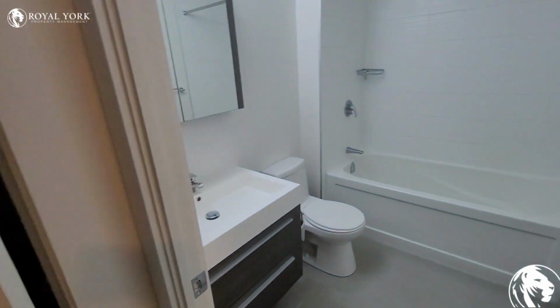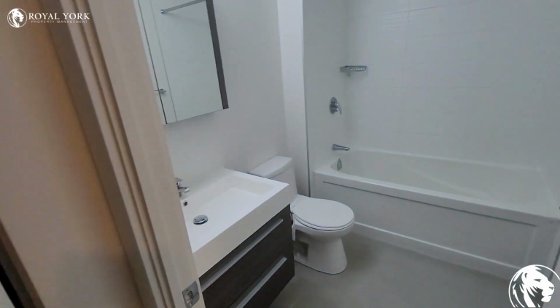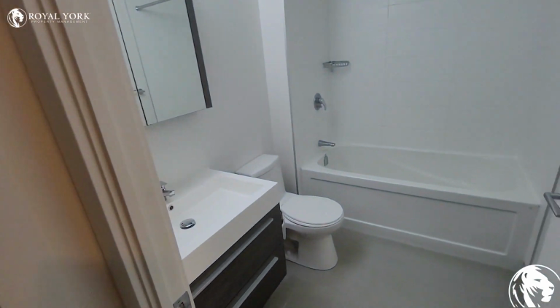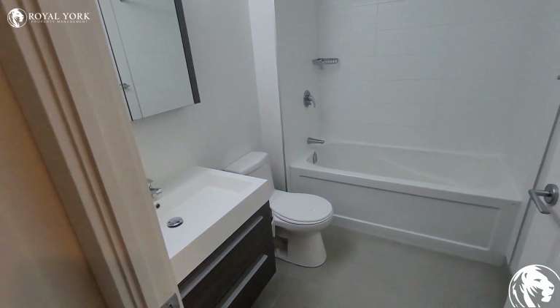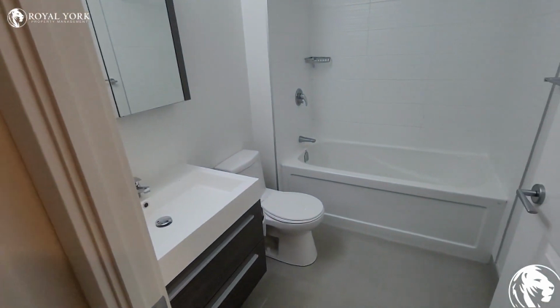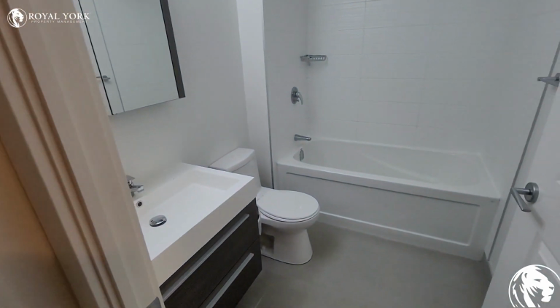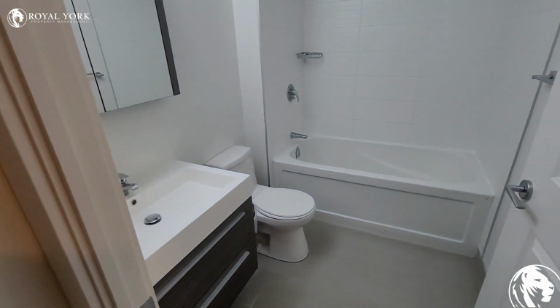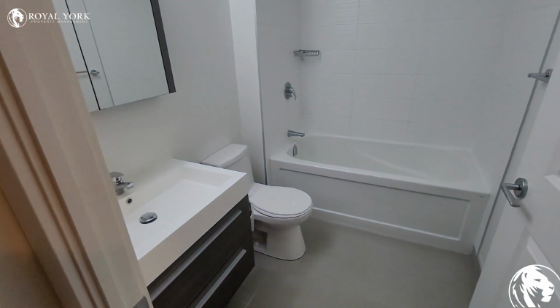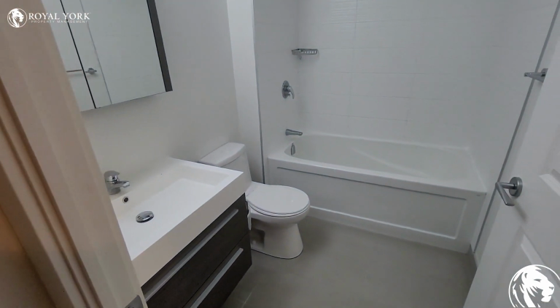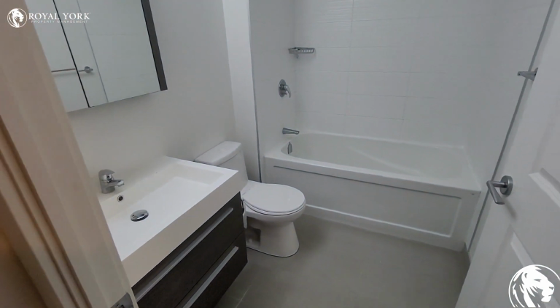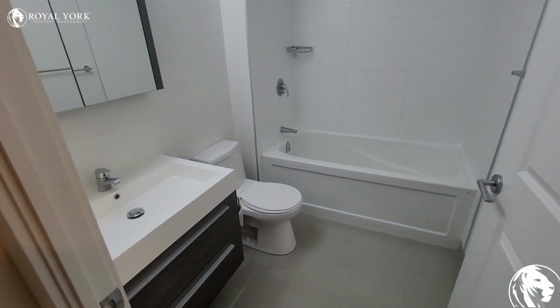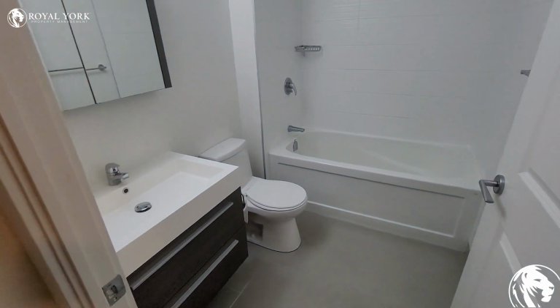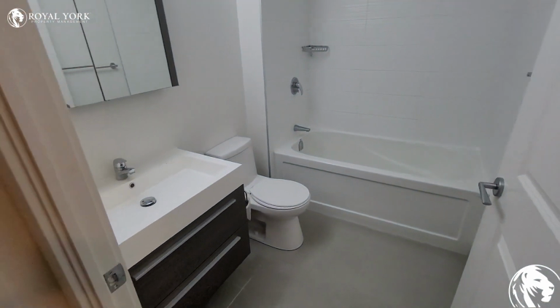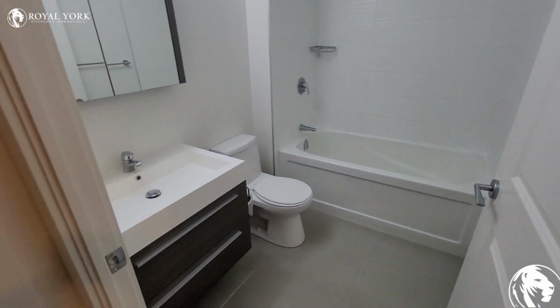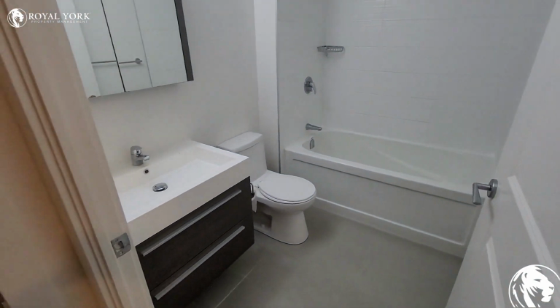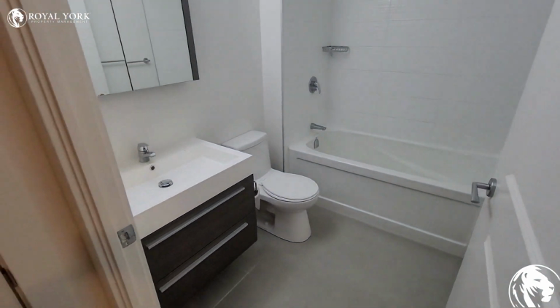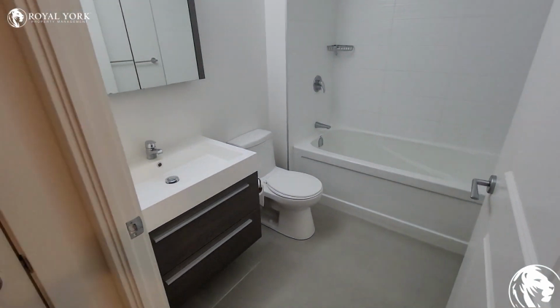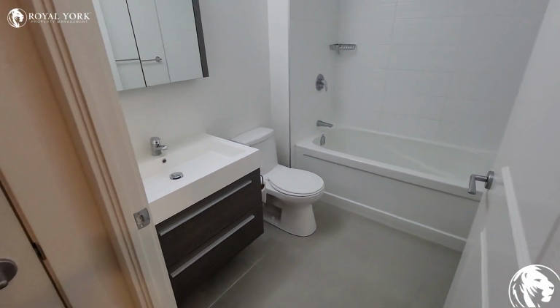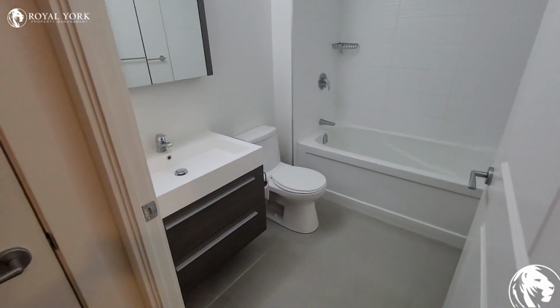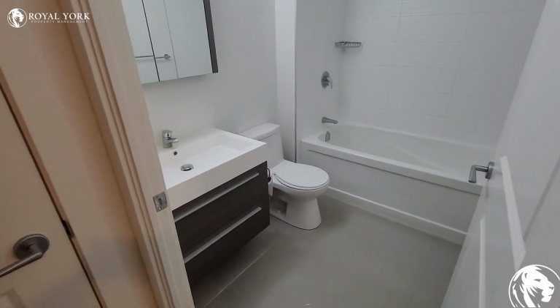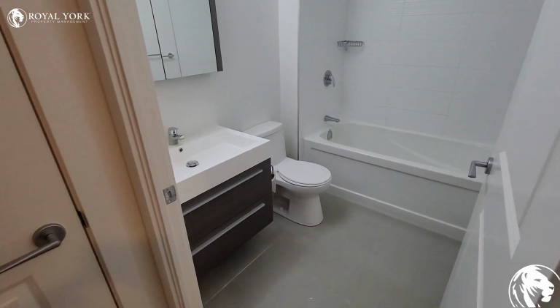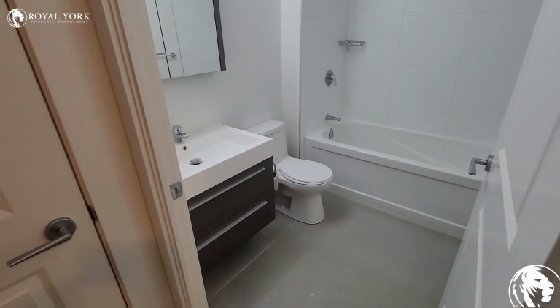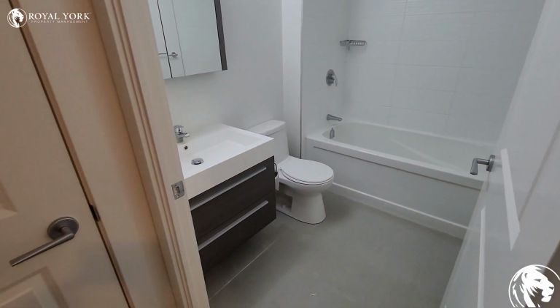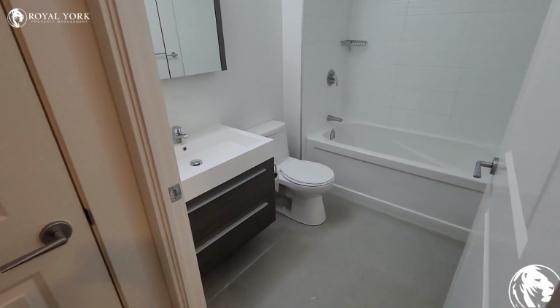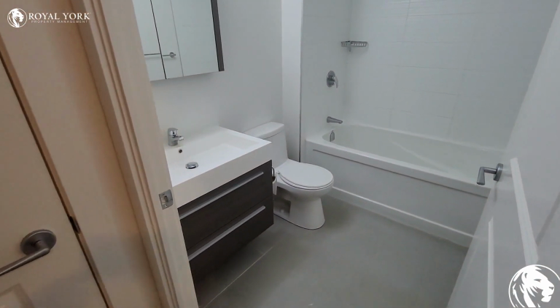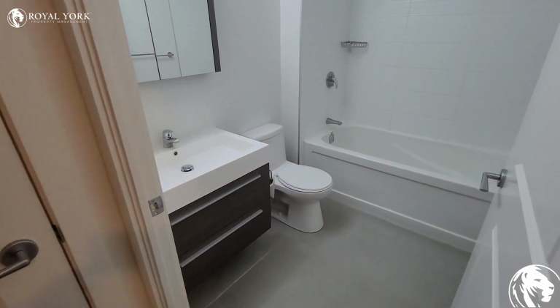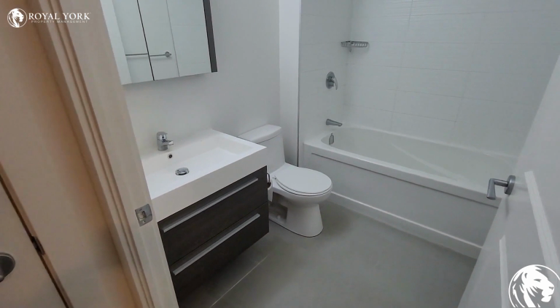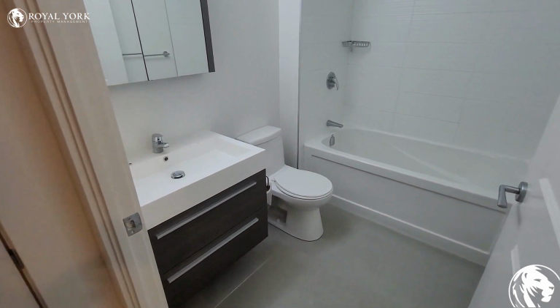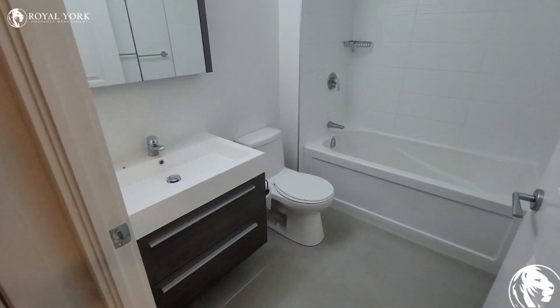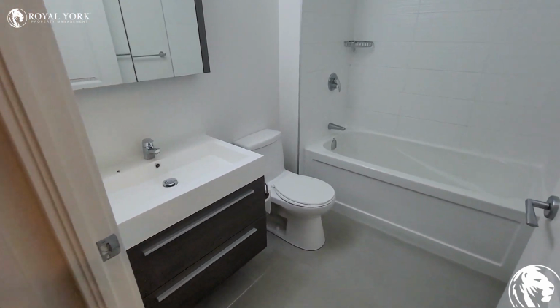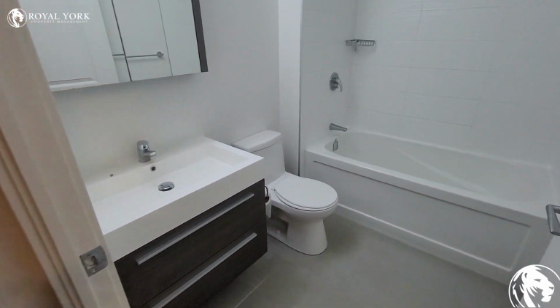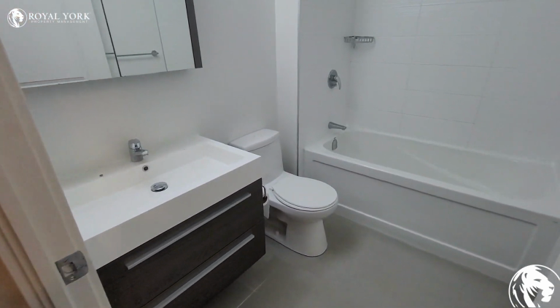Over here we have the bathroom, and as you guys can see it's a gorgeous bathroom with a full sized tub.